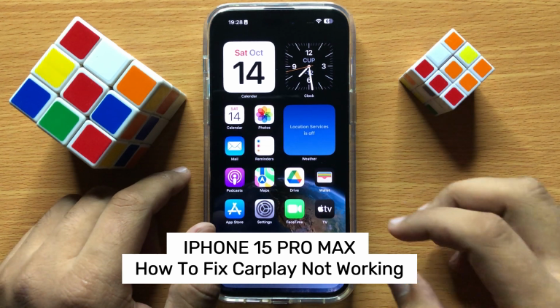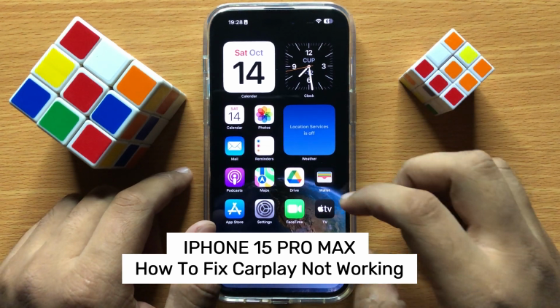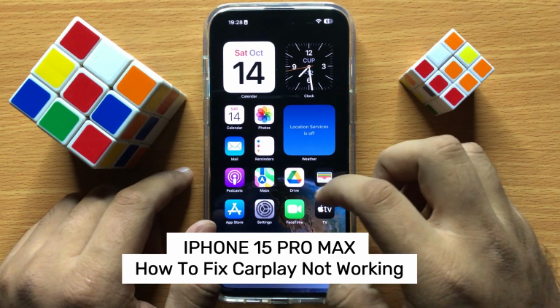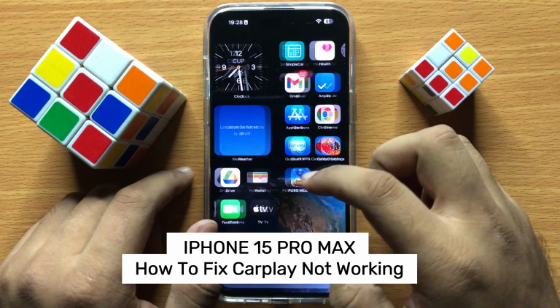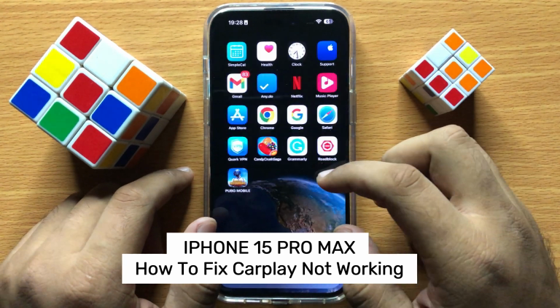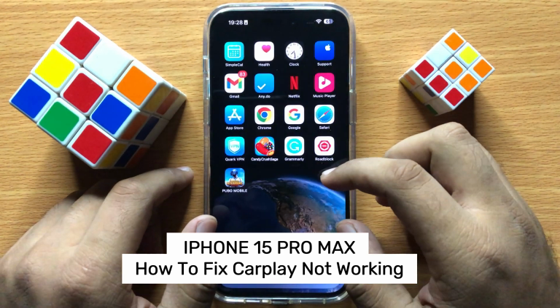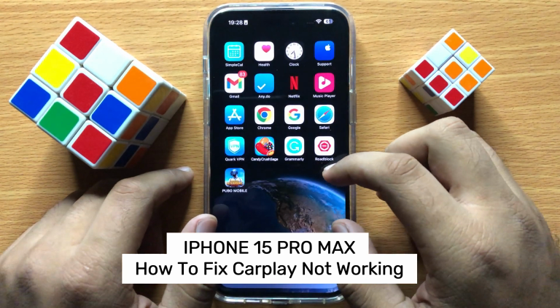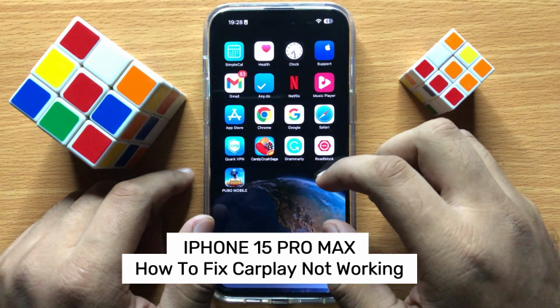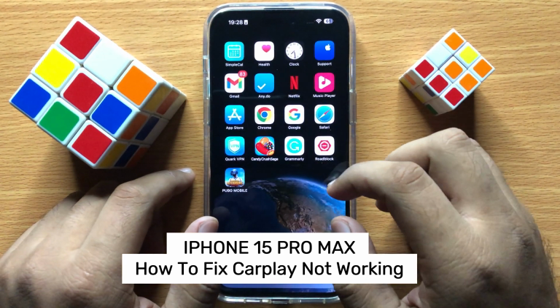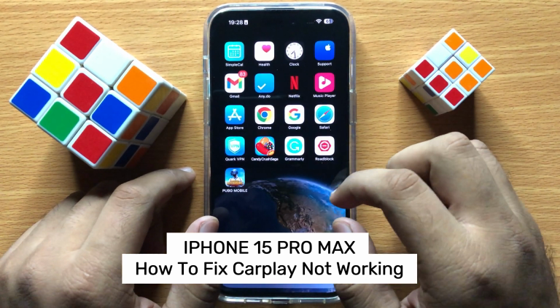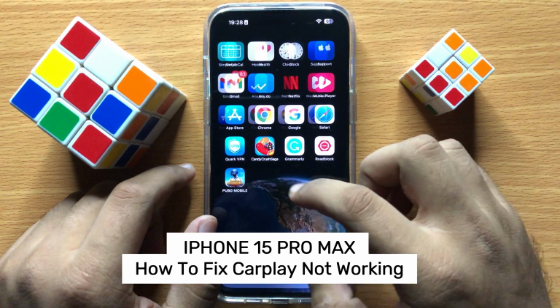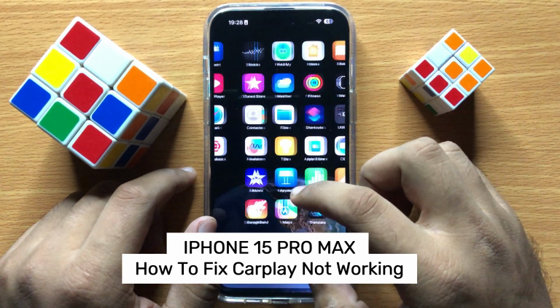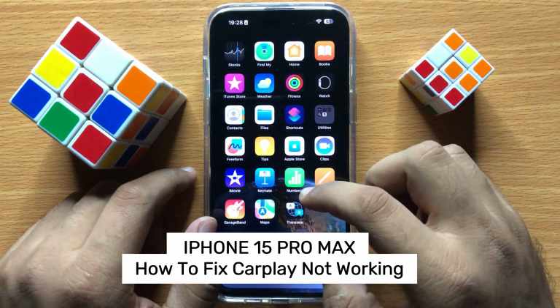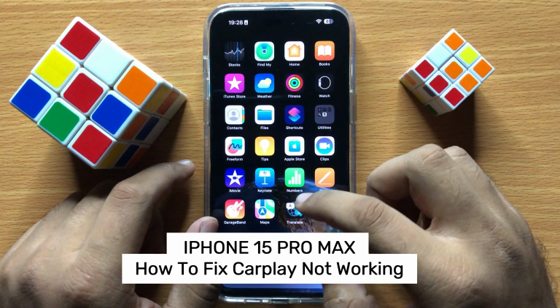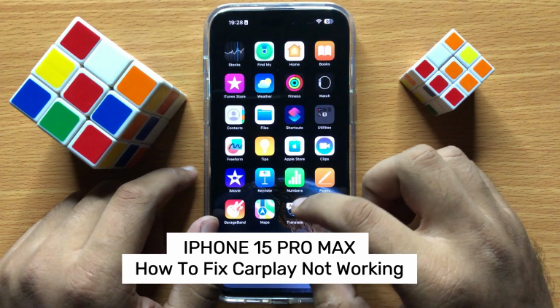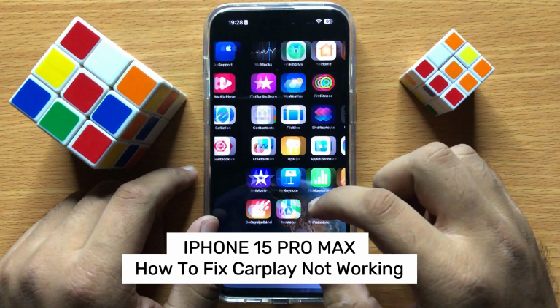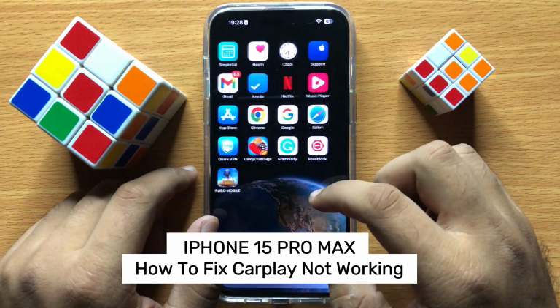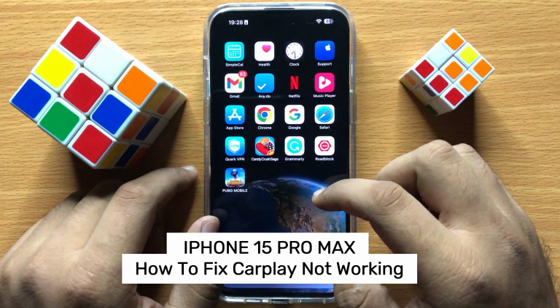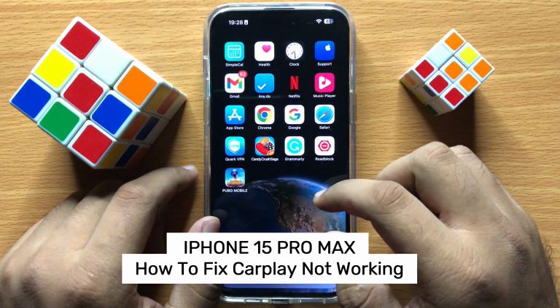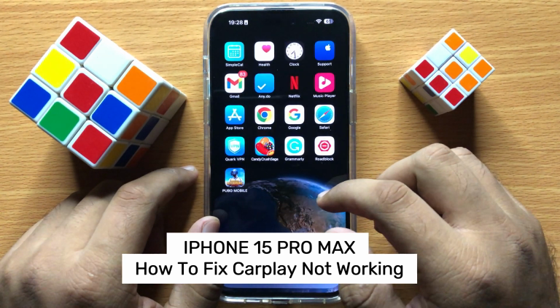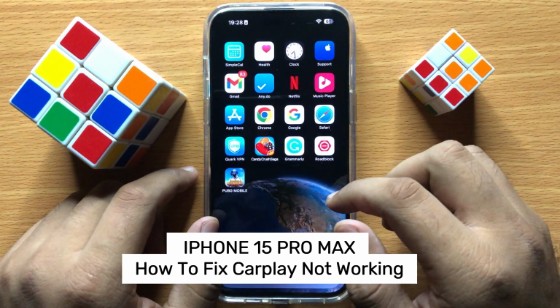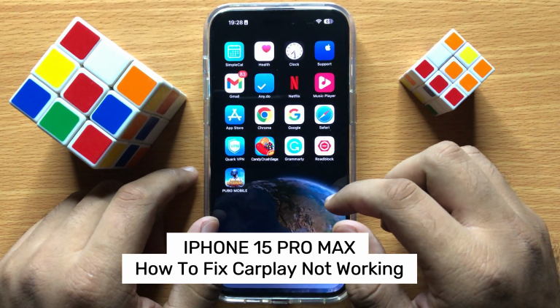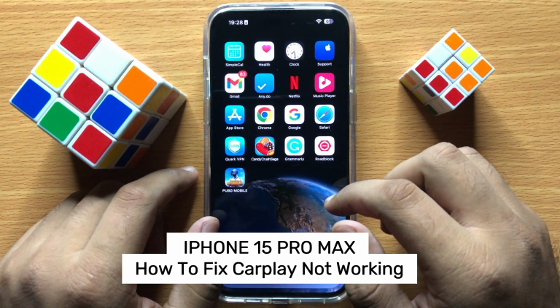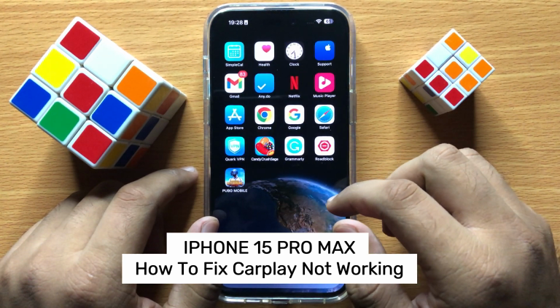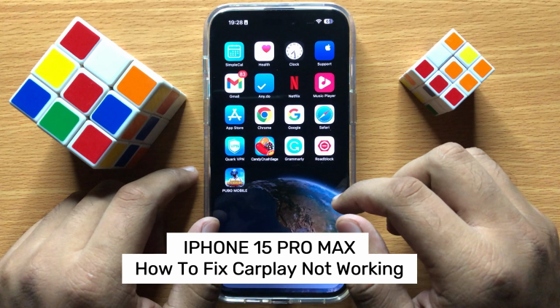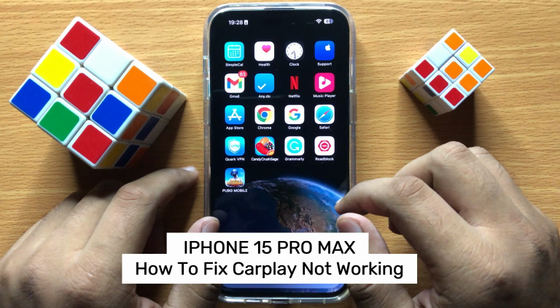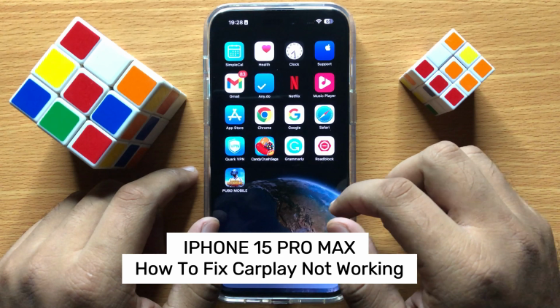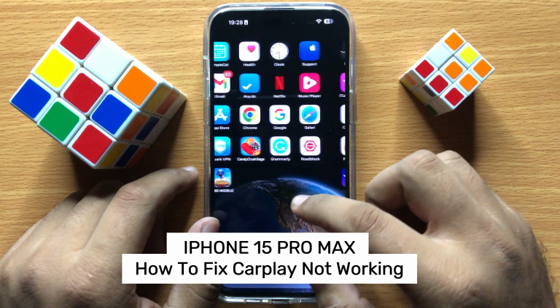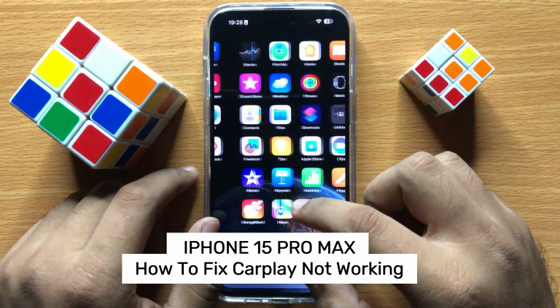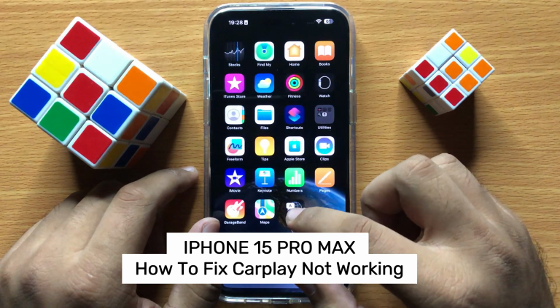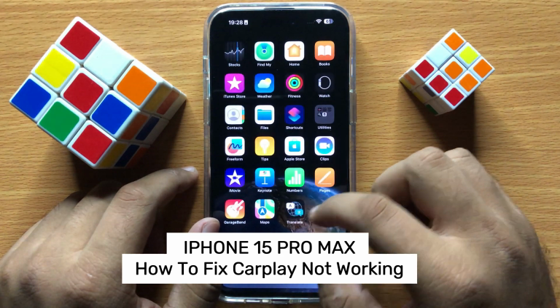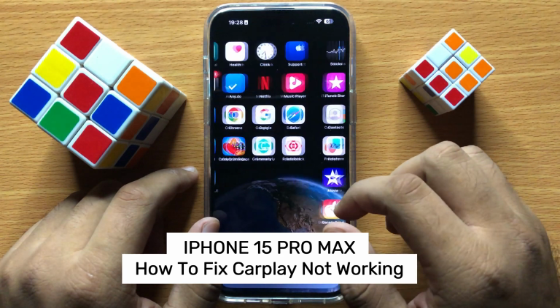Hello everyone. In this video I will show you how to fix CarPlay not working on iPhone 15 Pro Max.